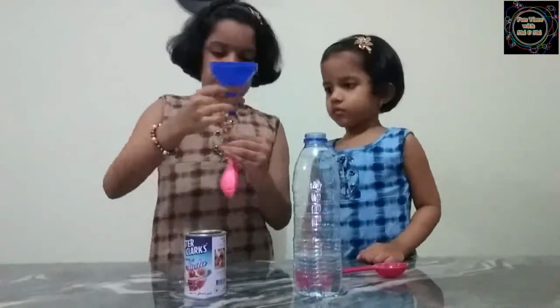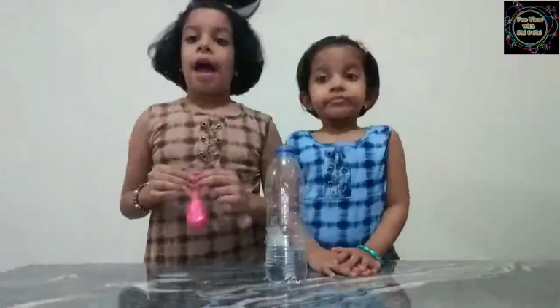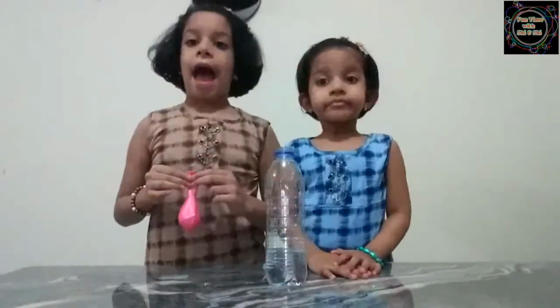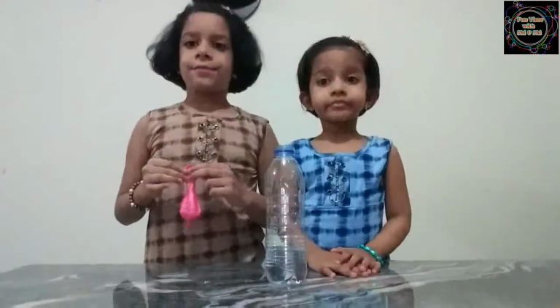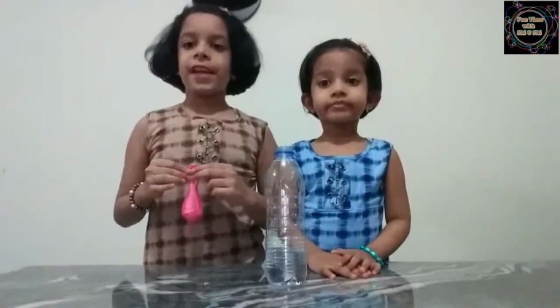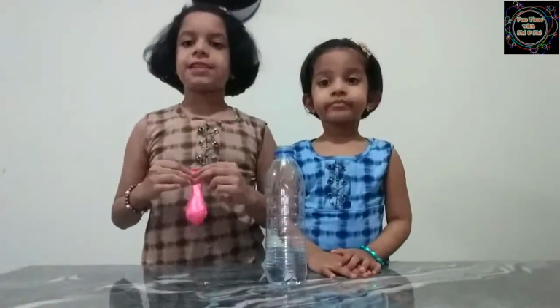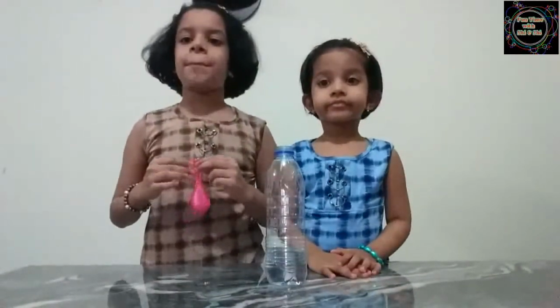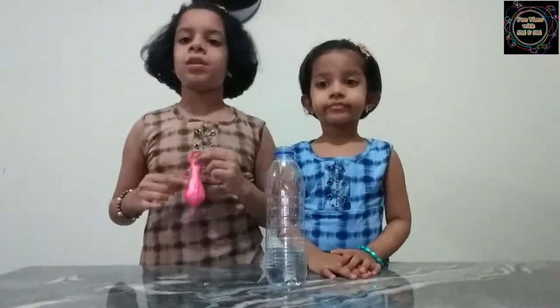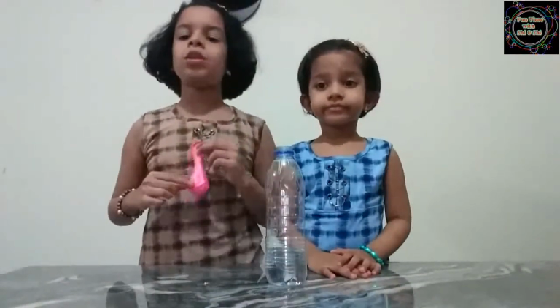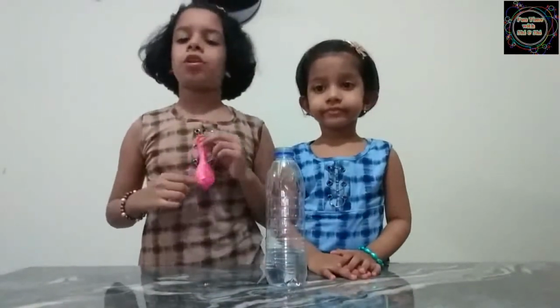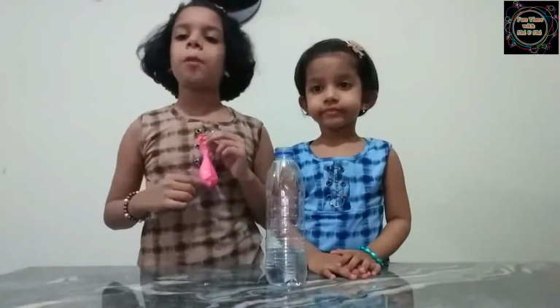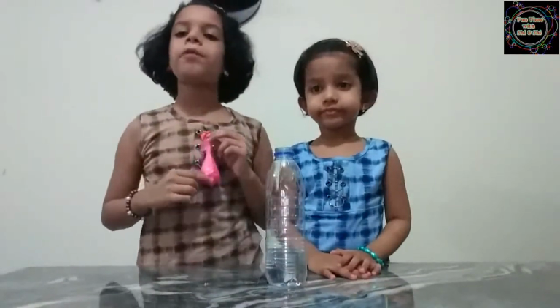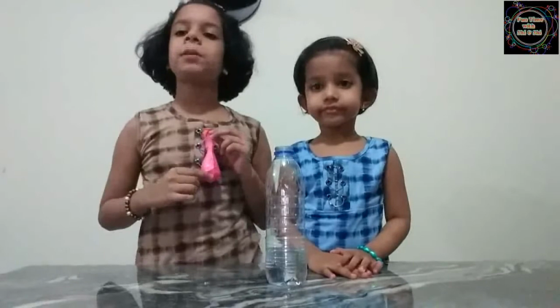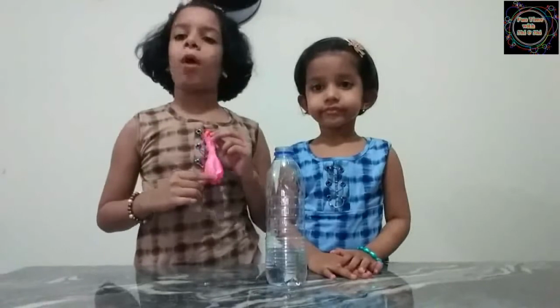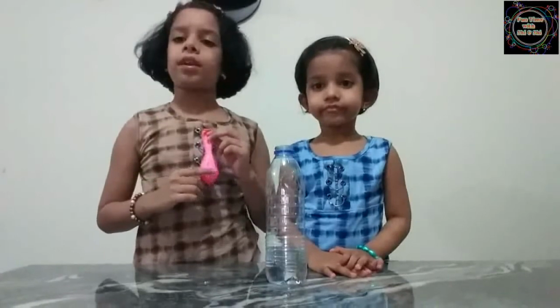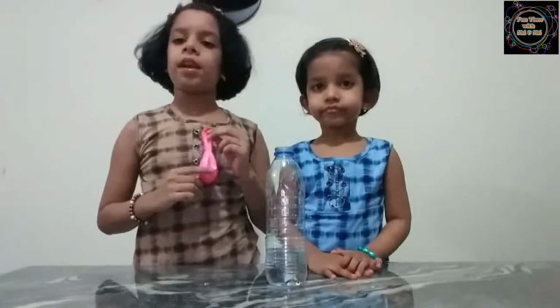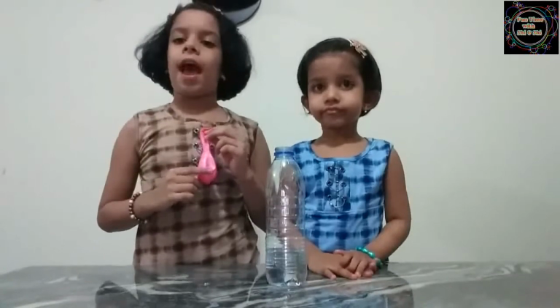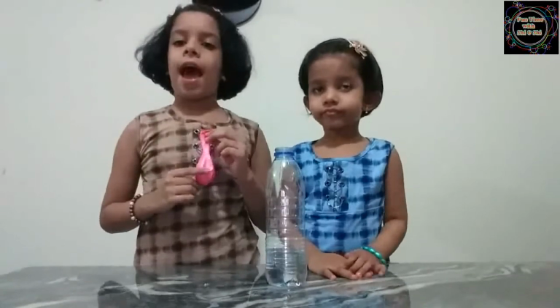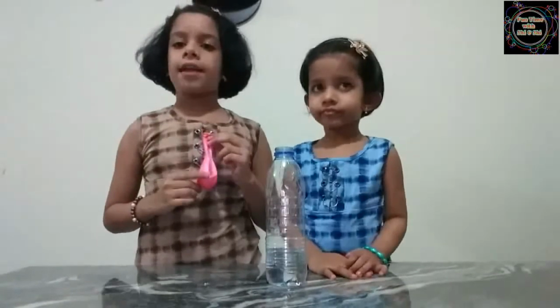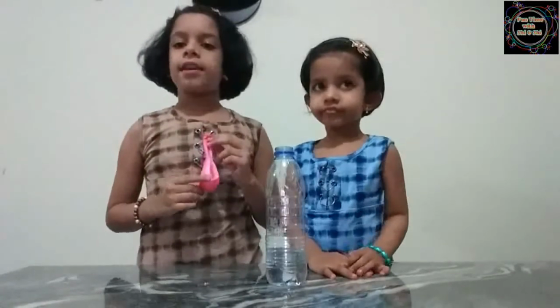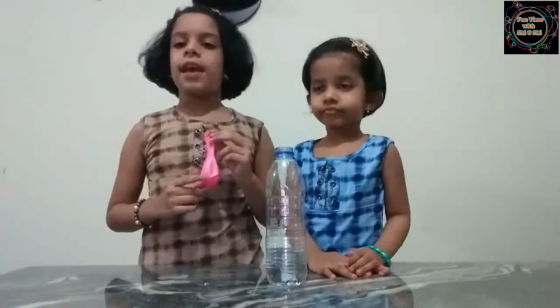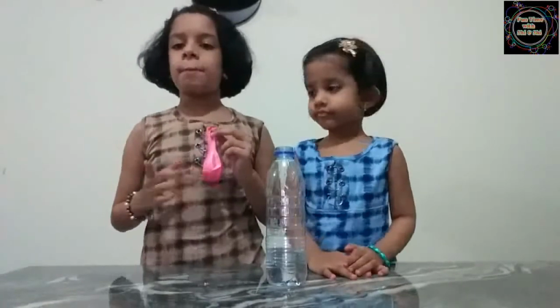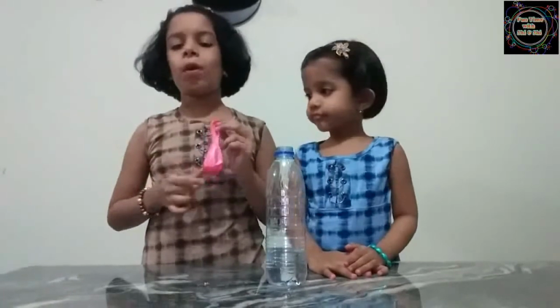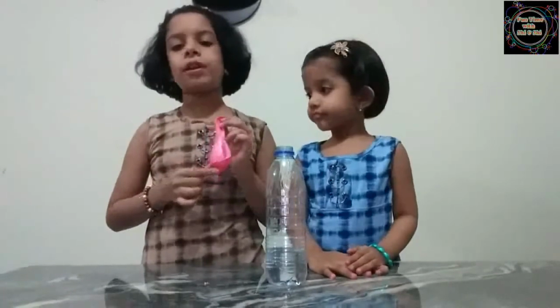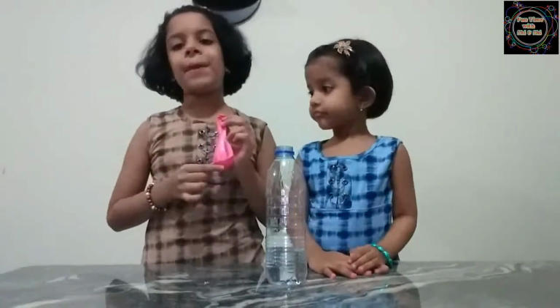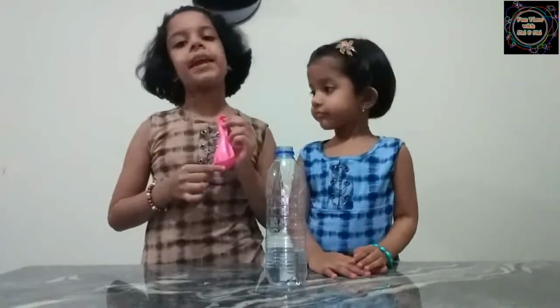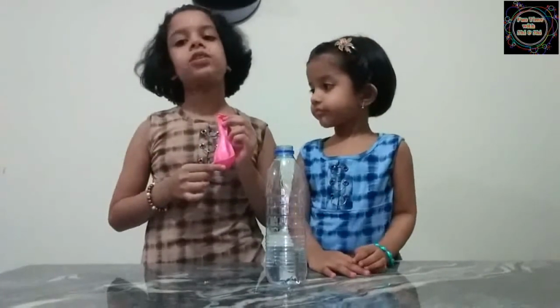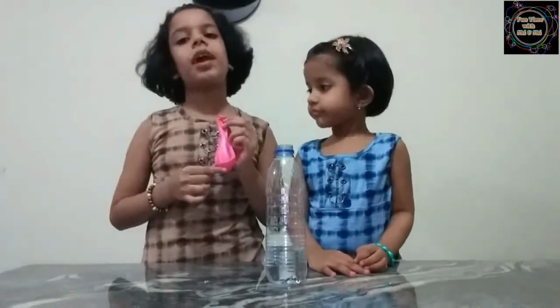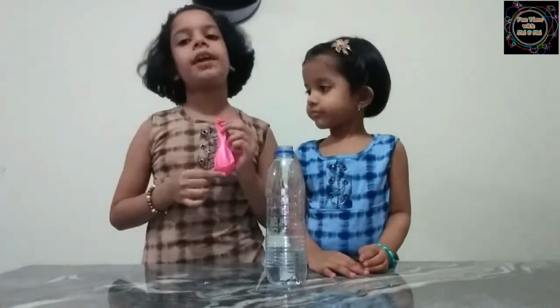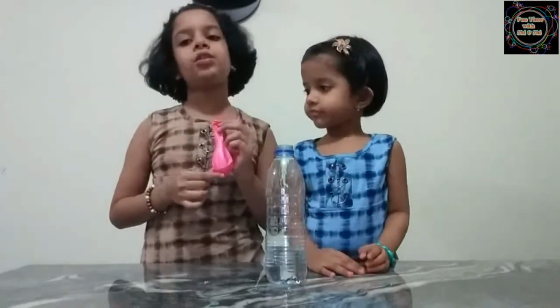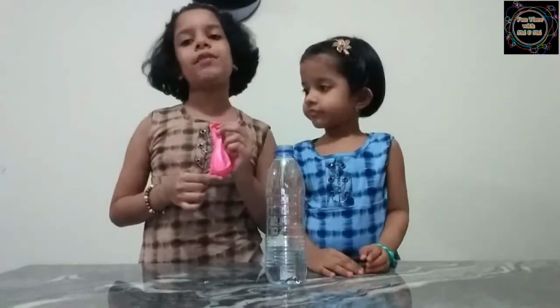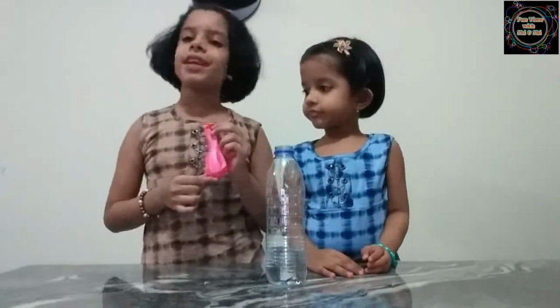Fix the balloon on top of the bottle and then pour the baking soda into the vinegar.